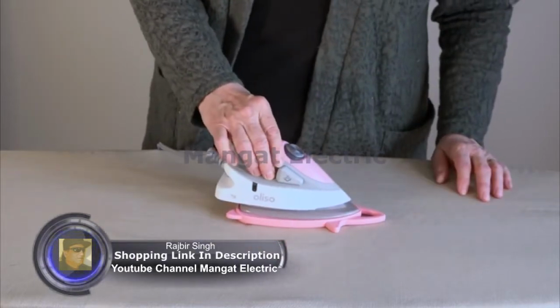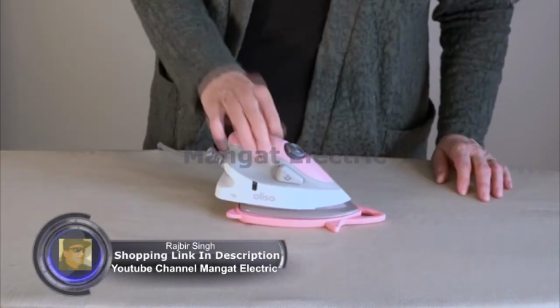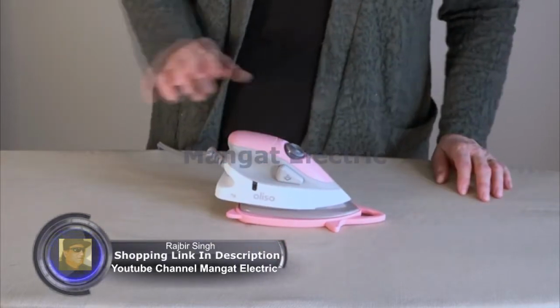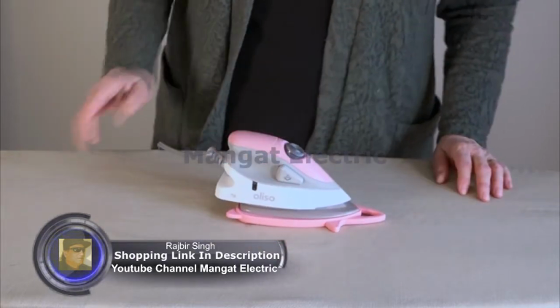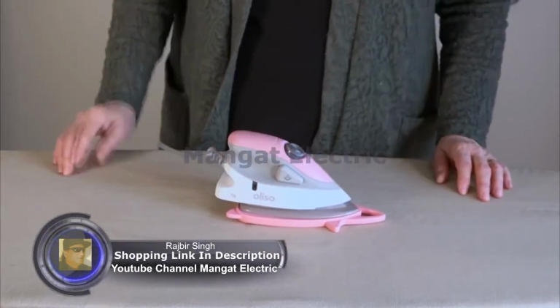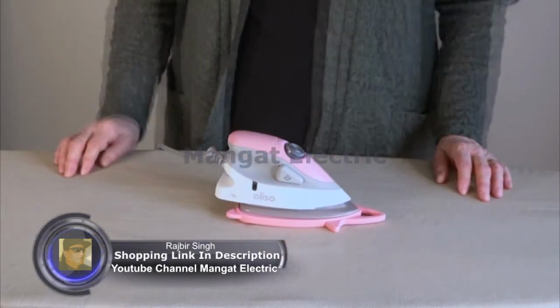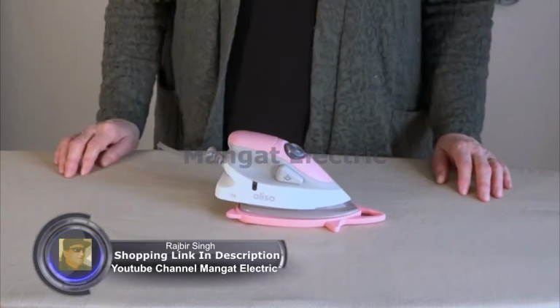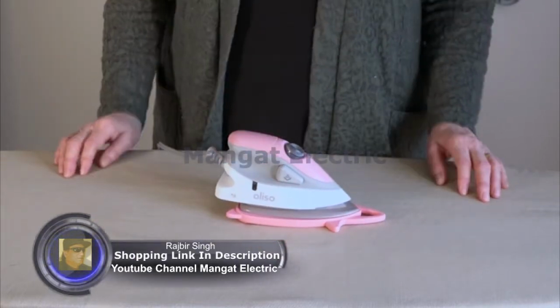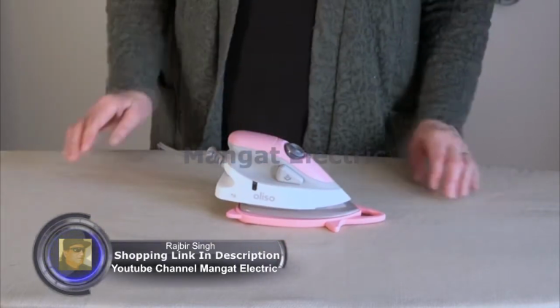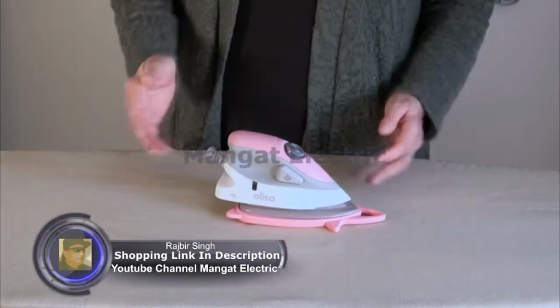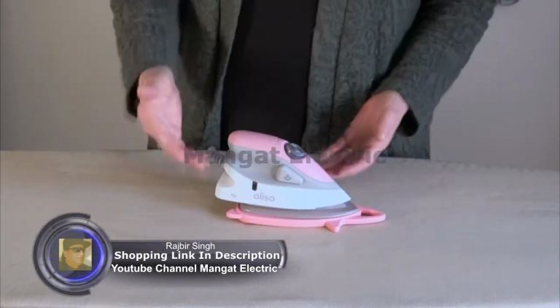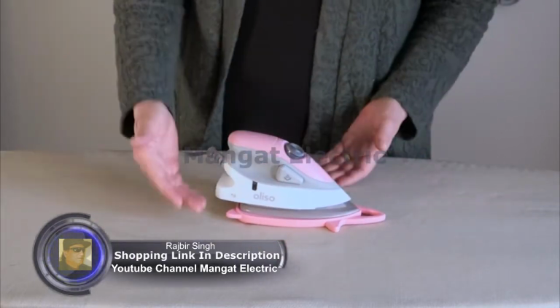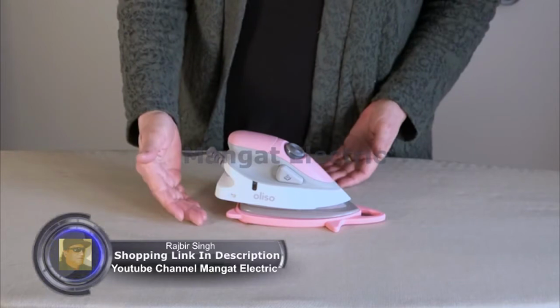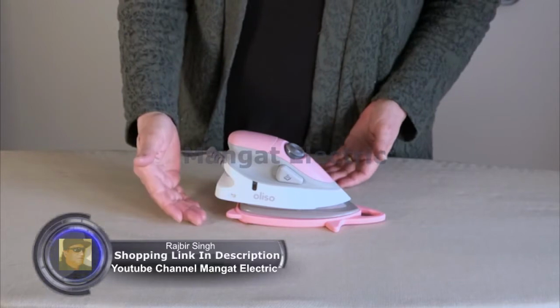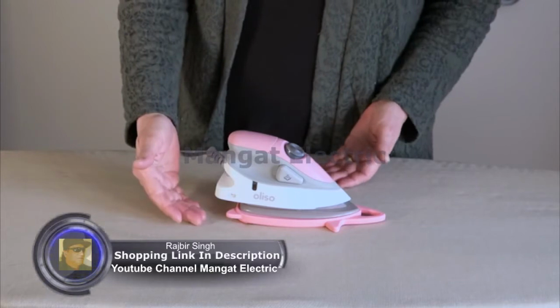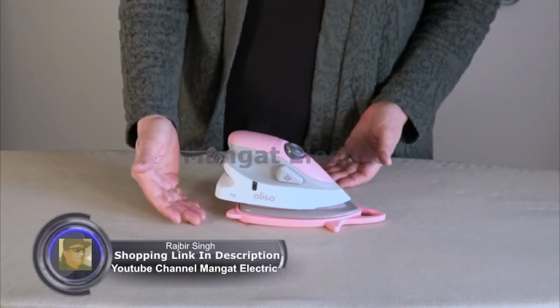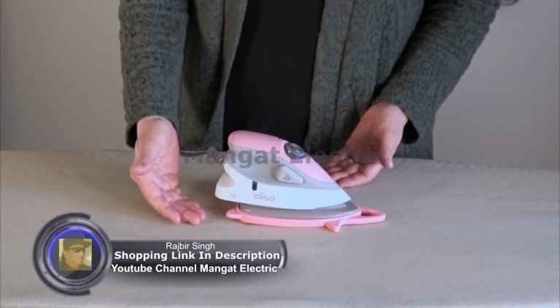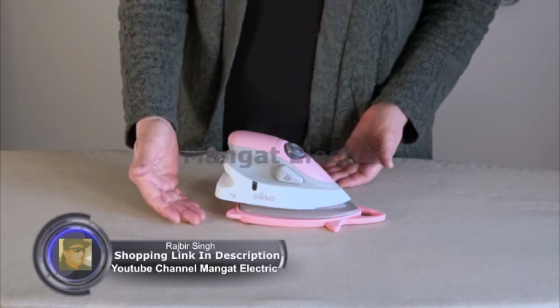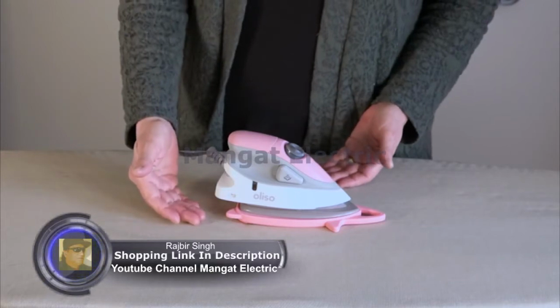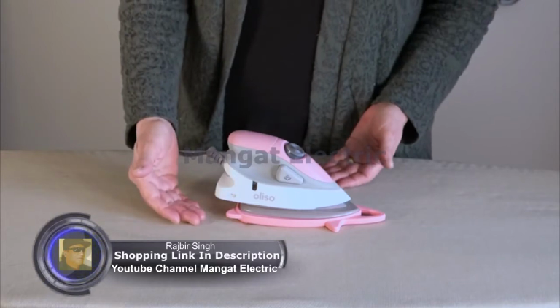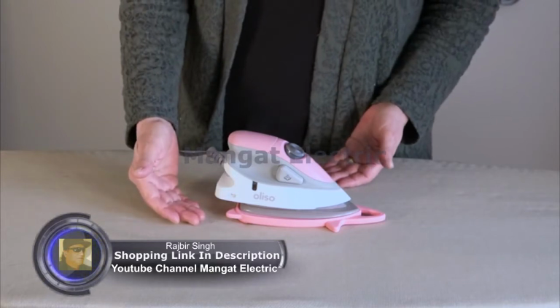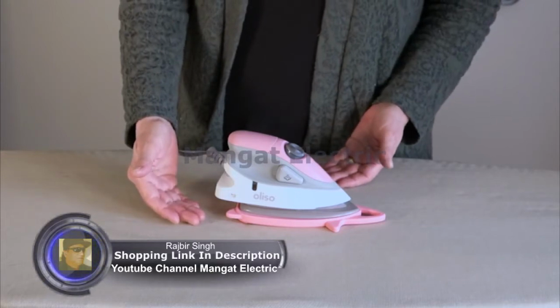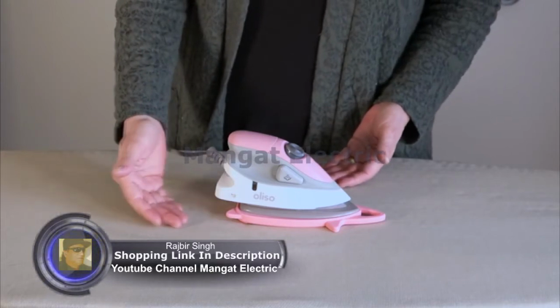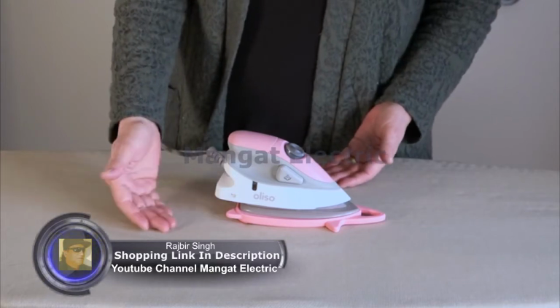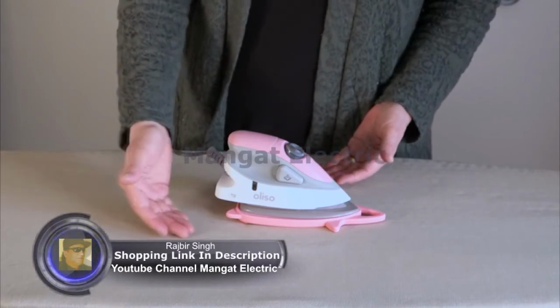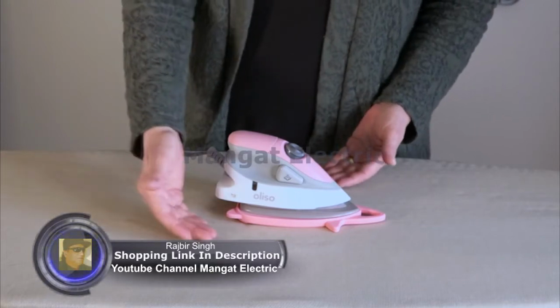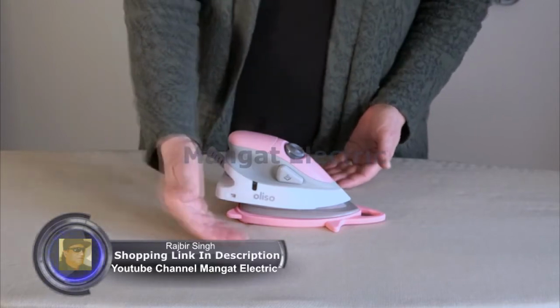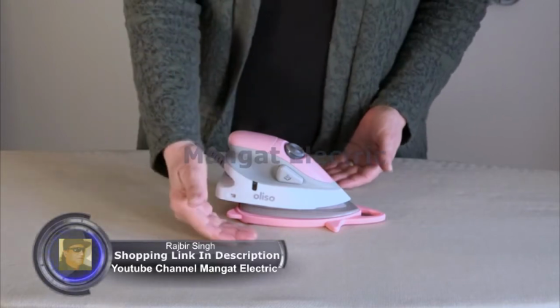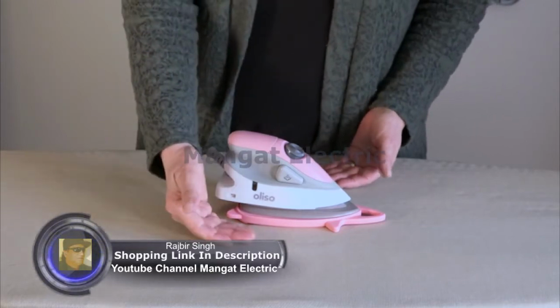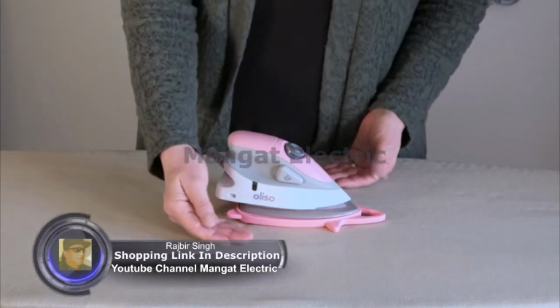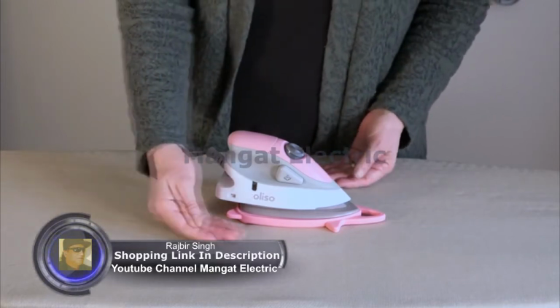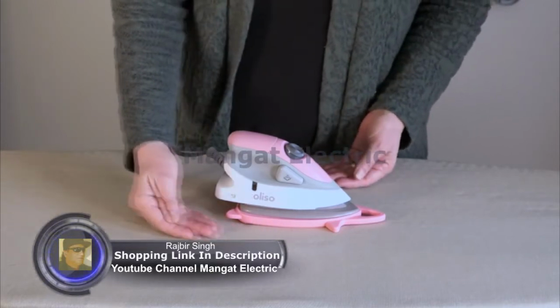The resting side is what you use when the iron is heated up. It keeps the iron flat and a little bit above the ironing surface, which allows airflow underneath.